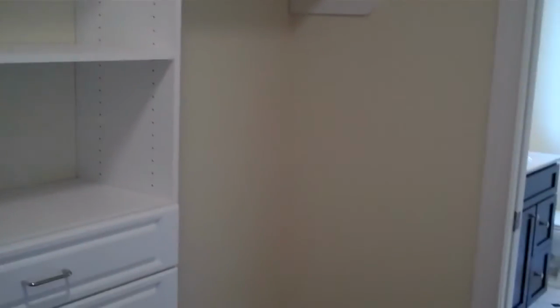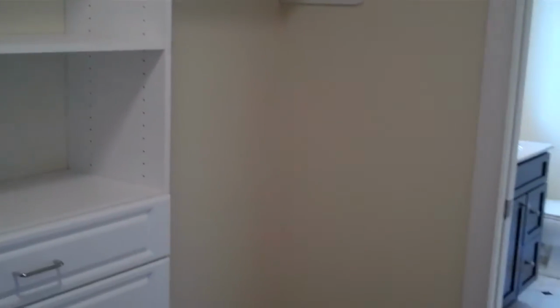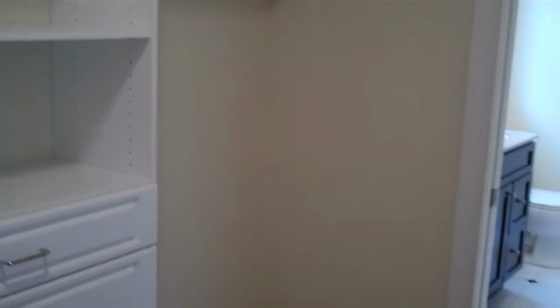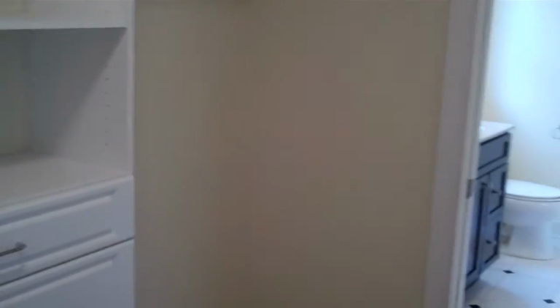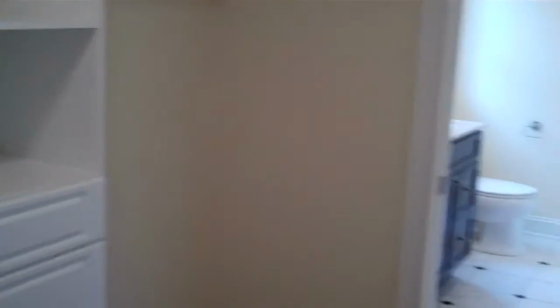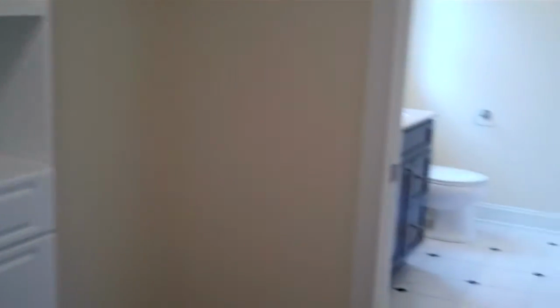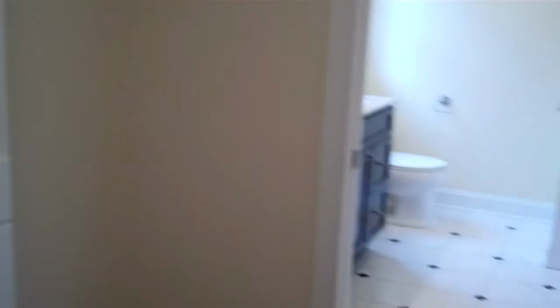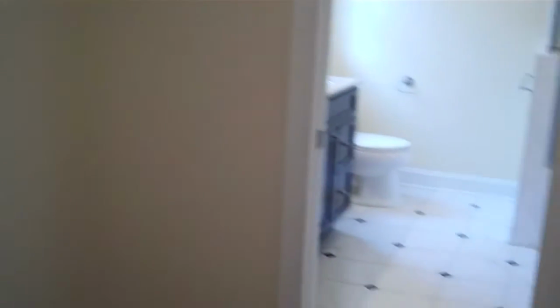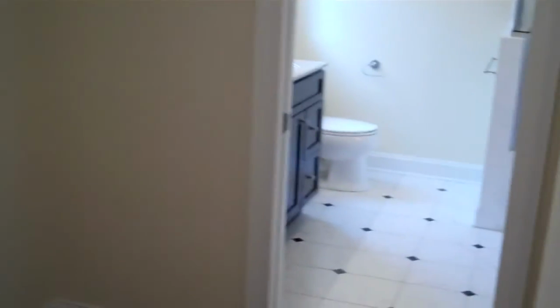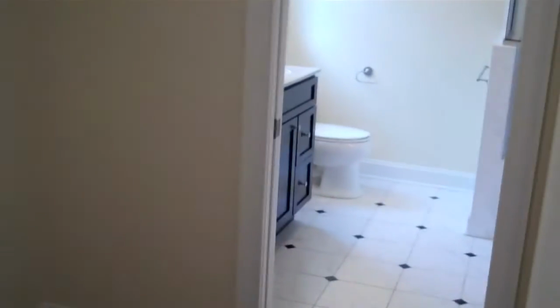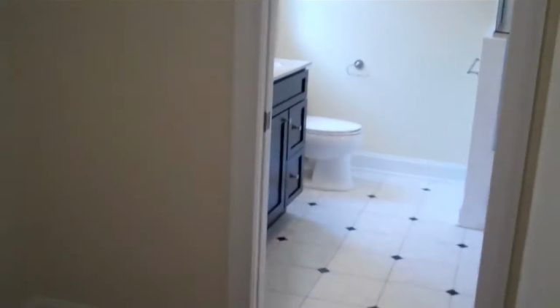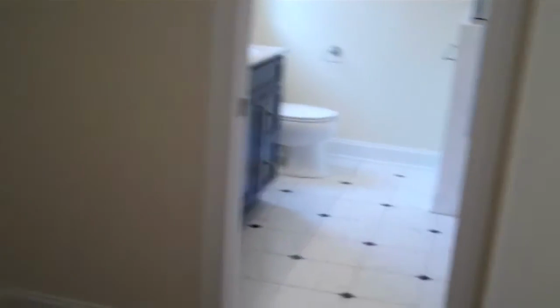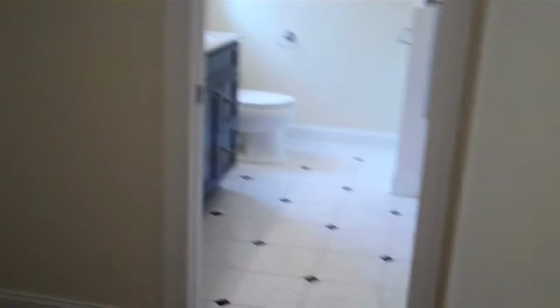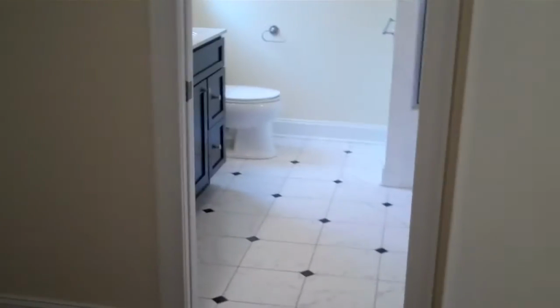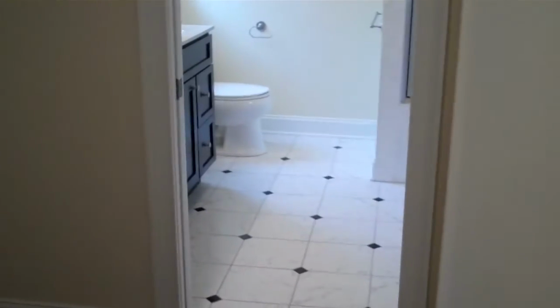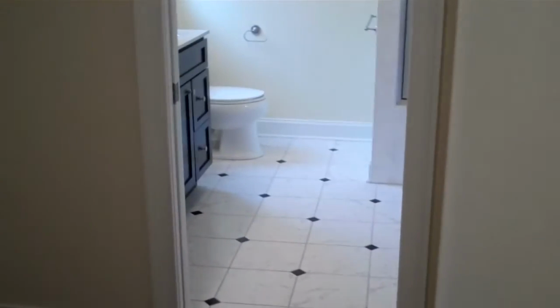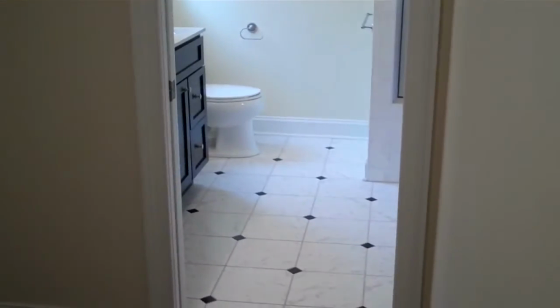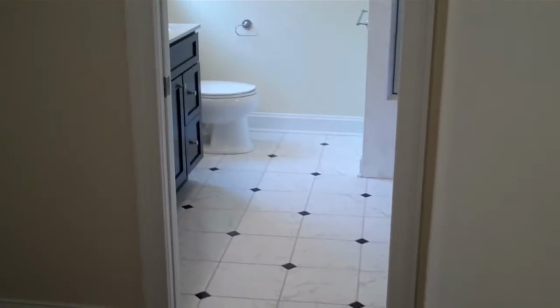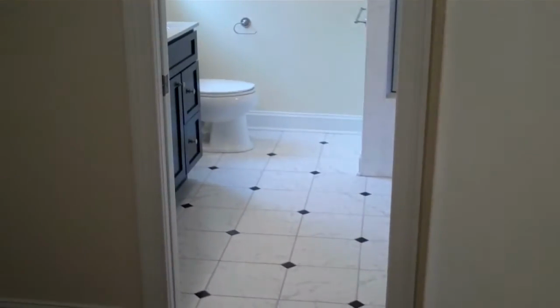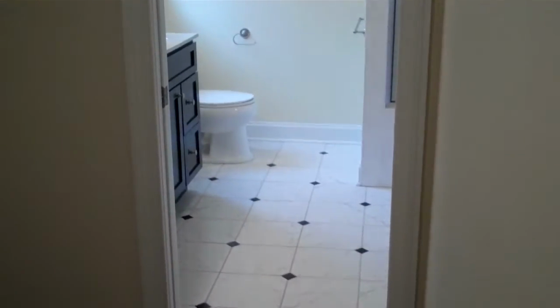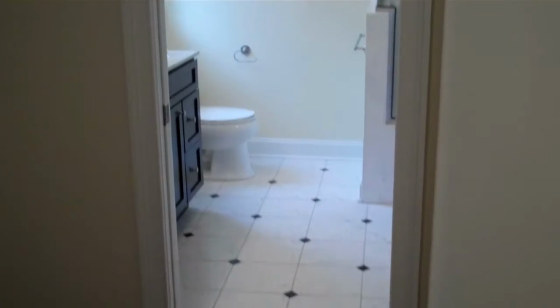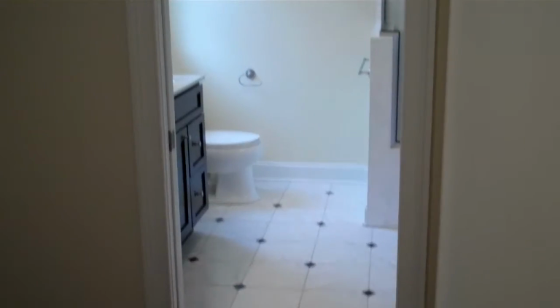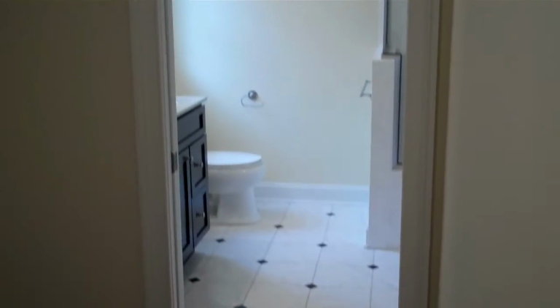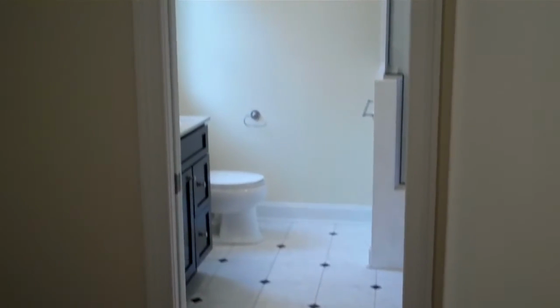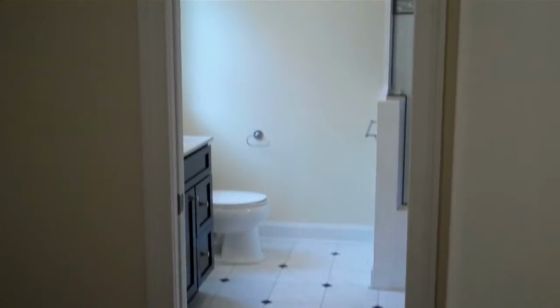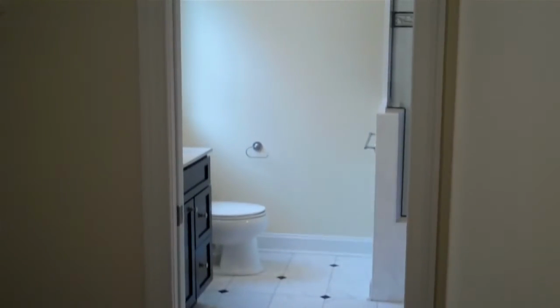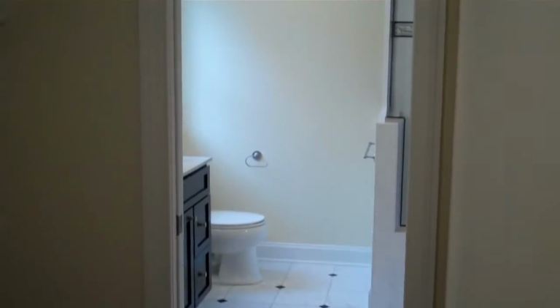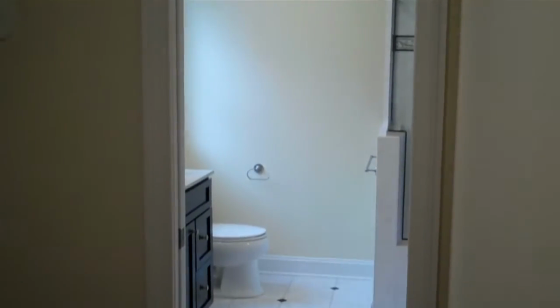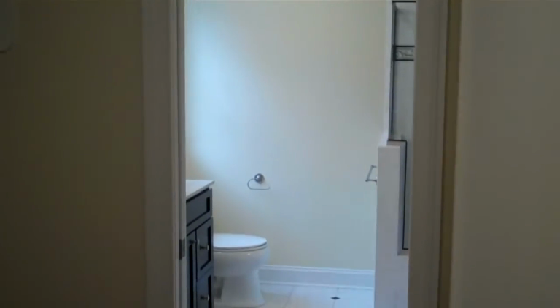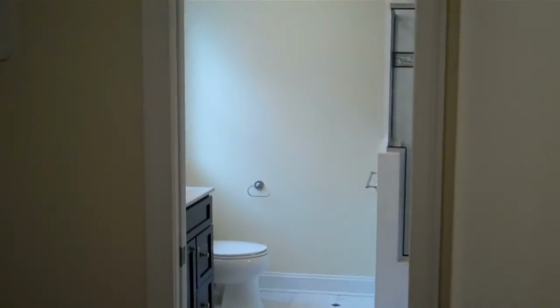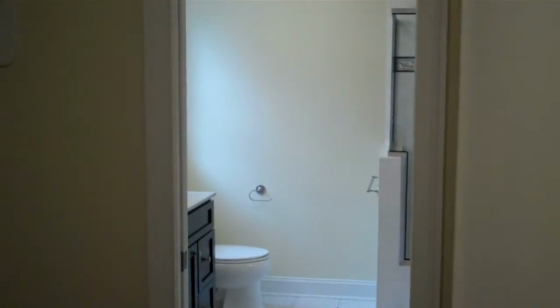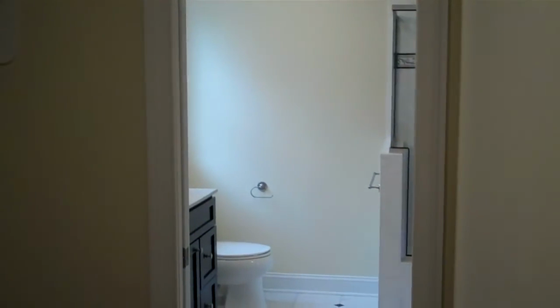They also put a door that goes into the master bath.